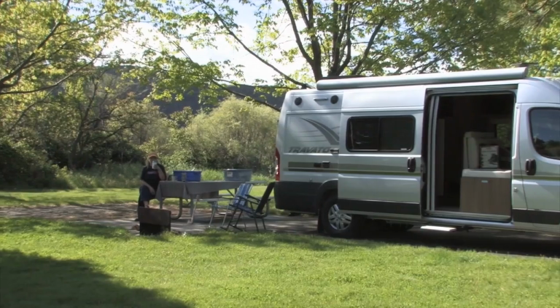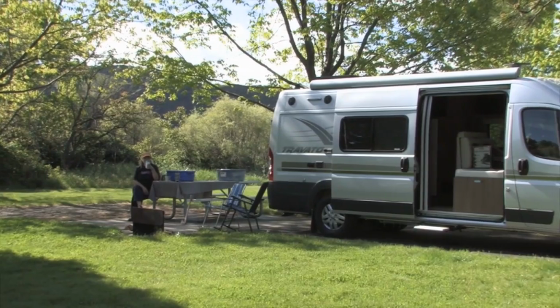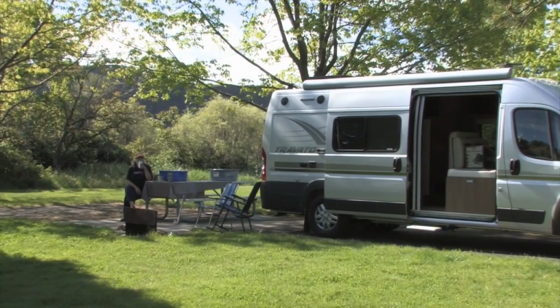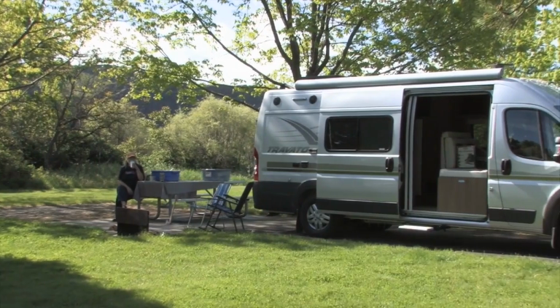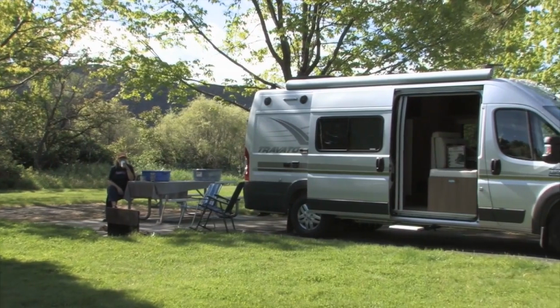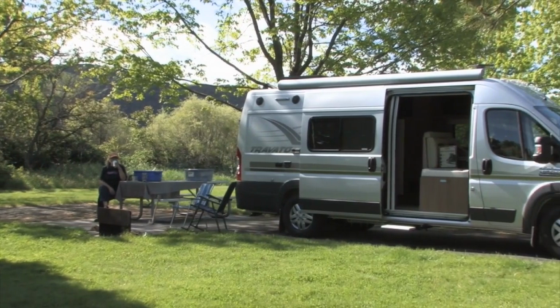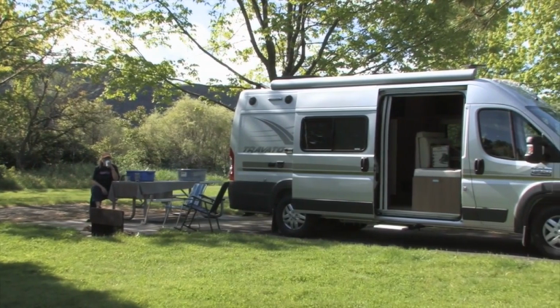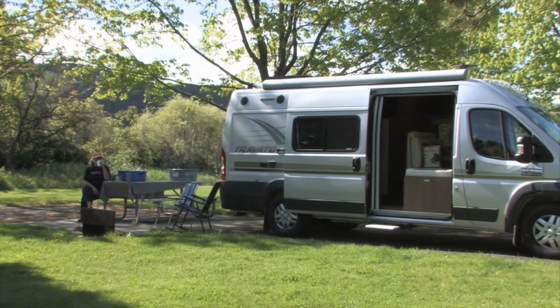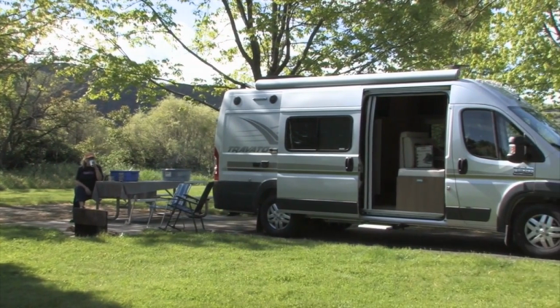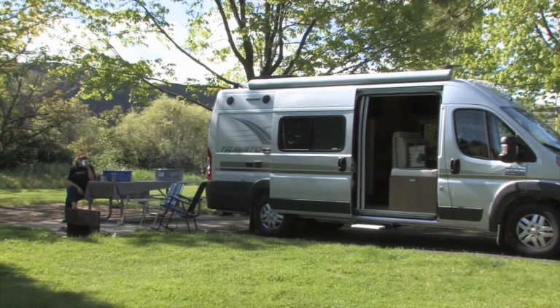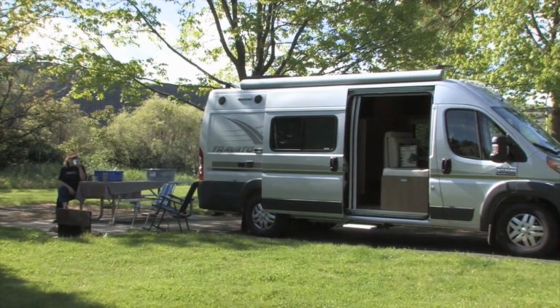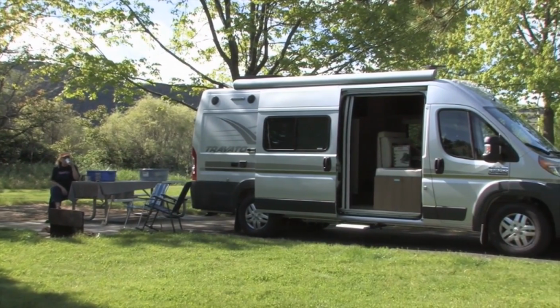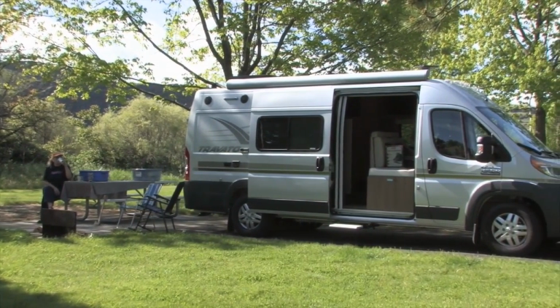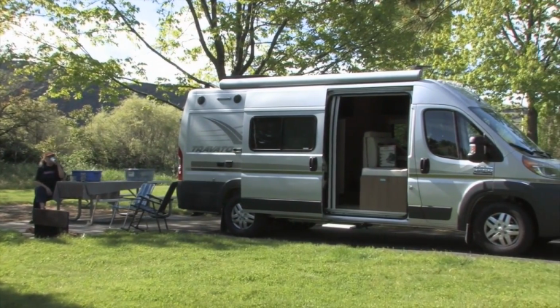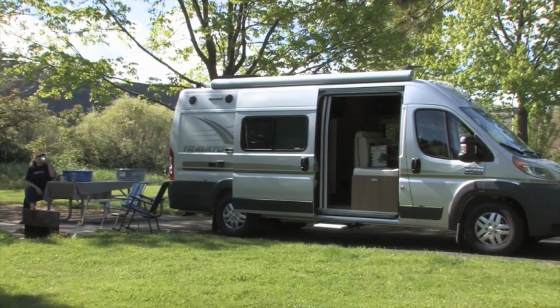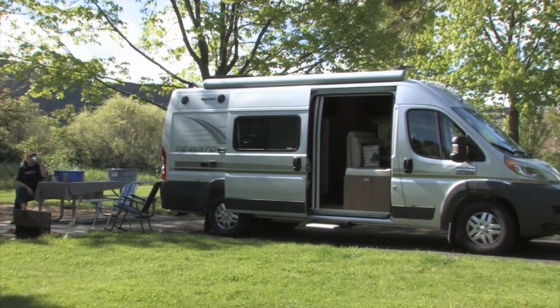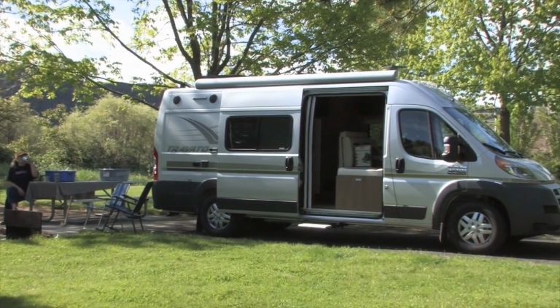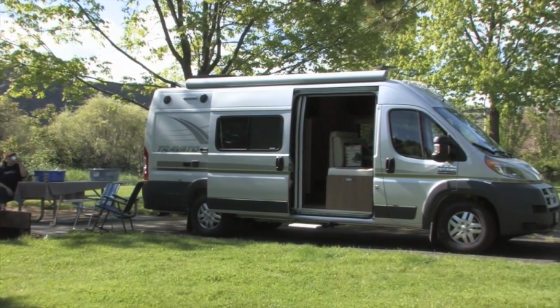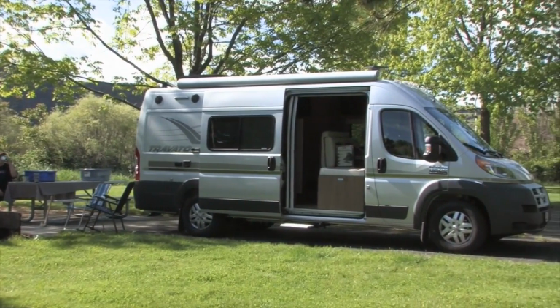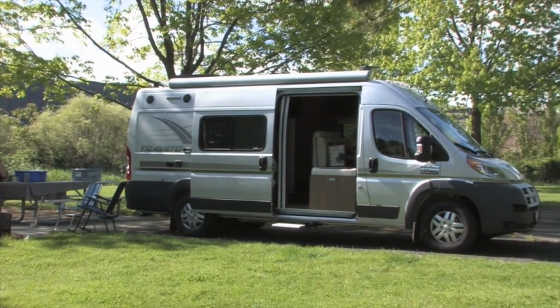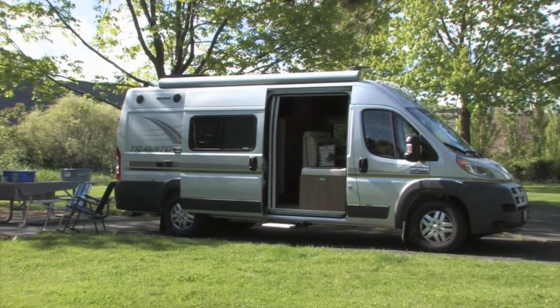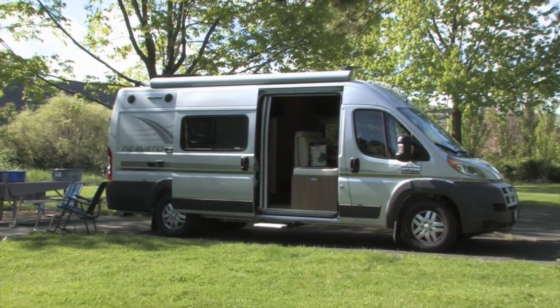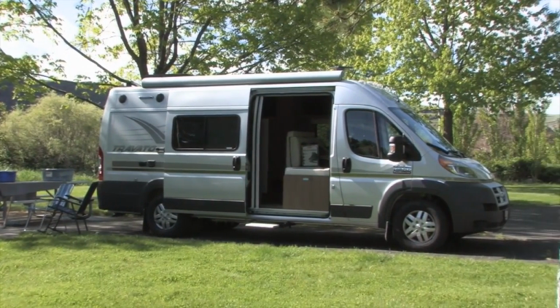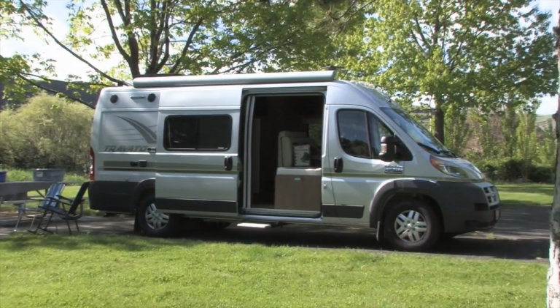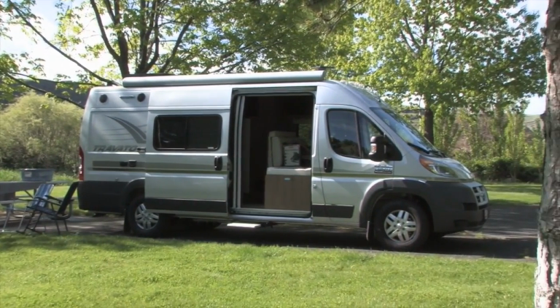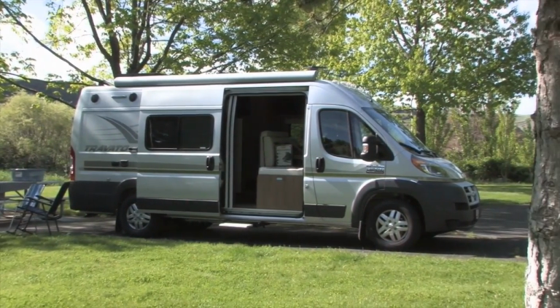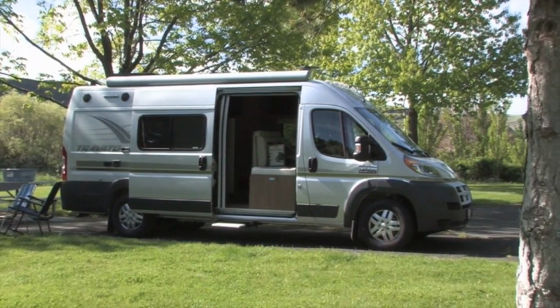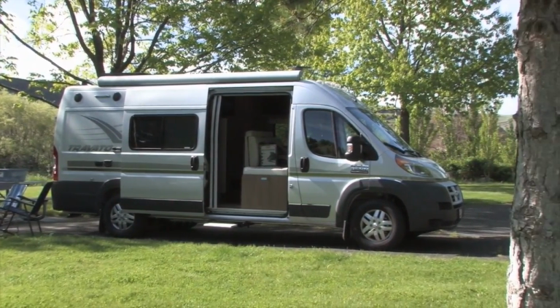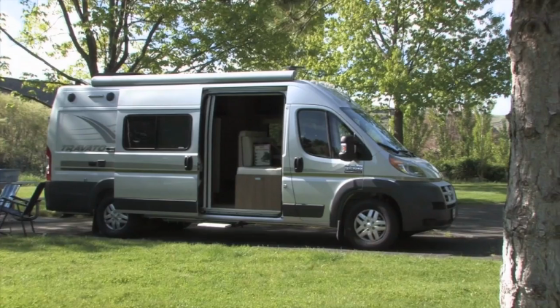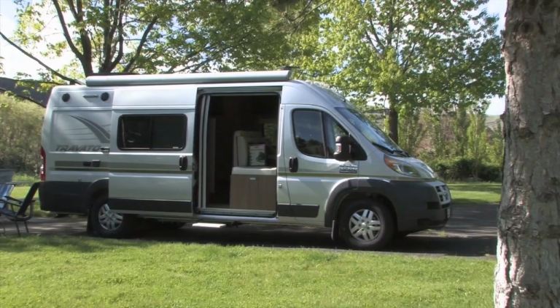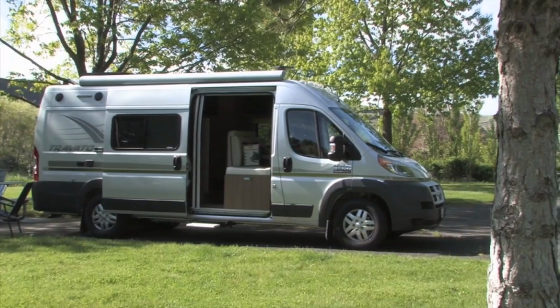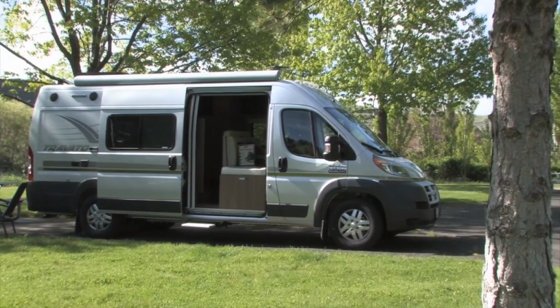For more about the Travato Class B, stick around and we'll relate the rest of the story after the break.